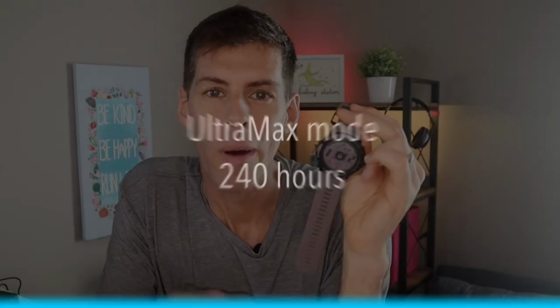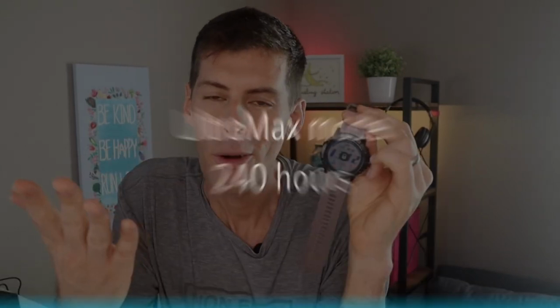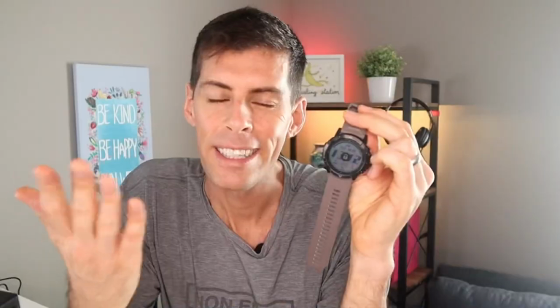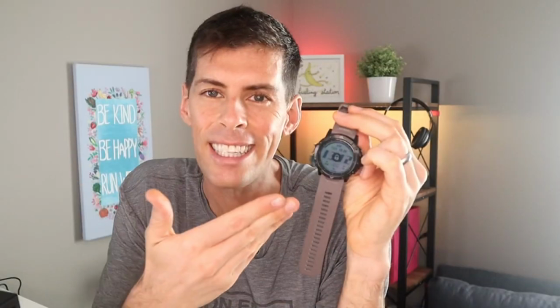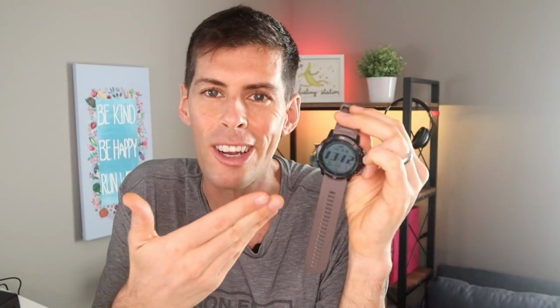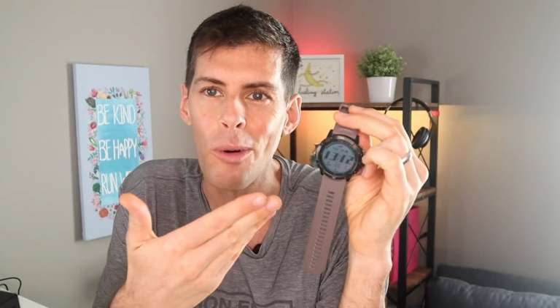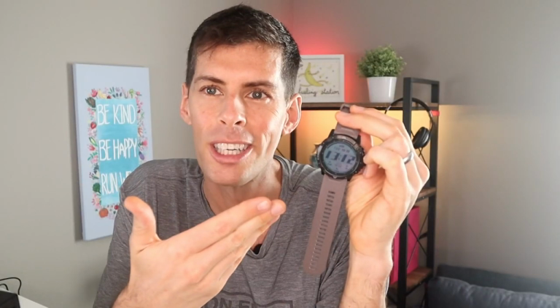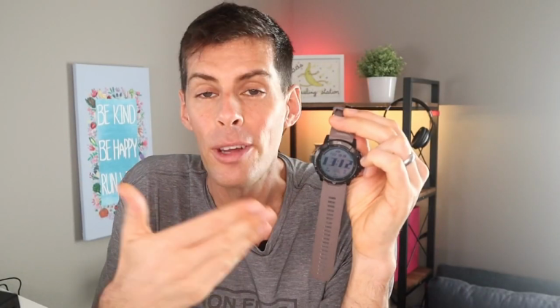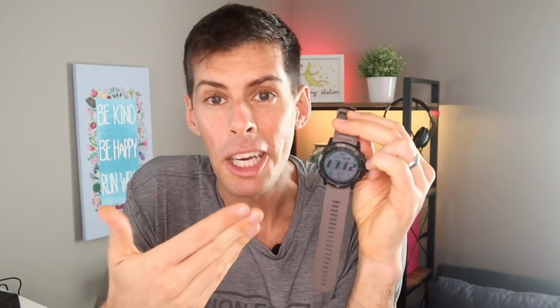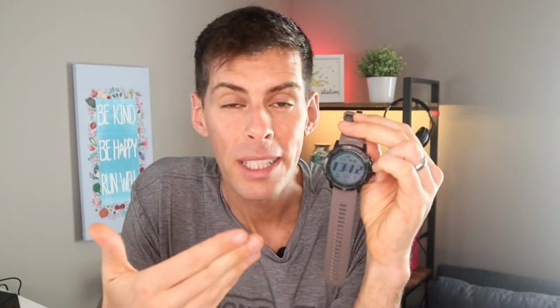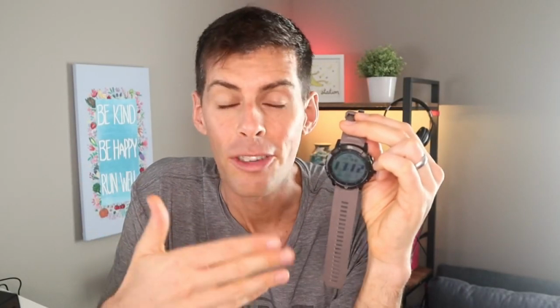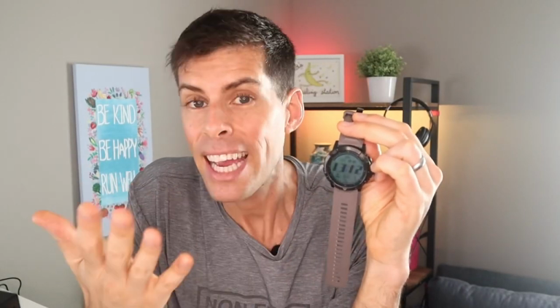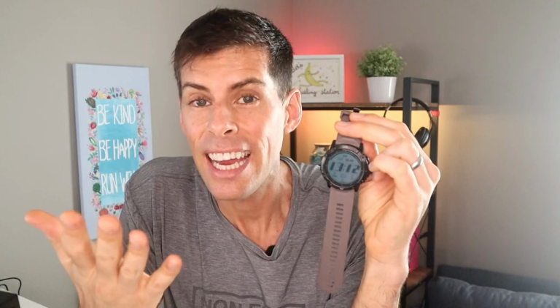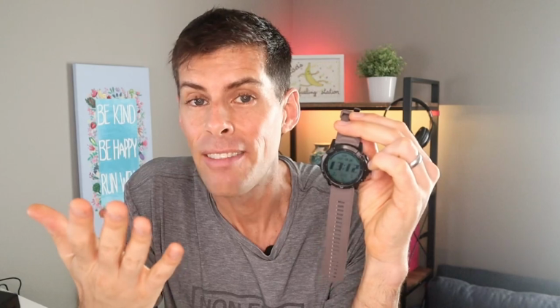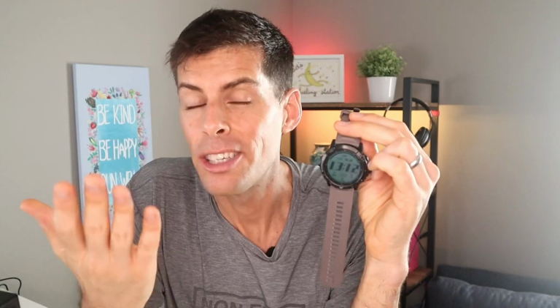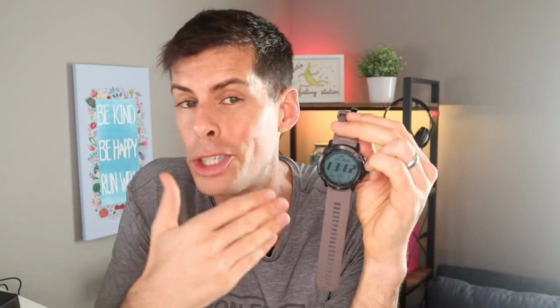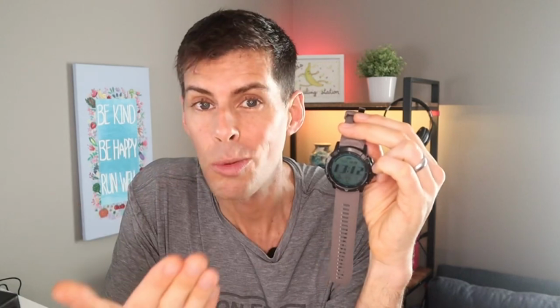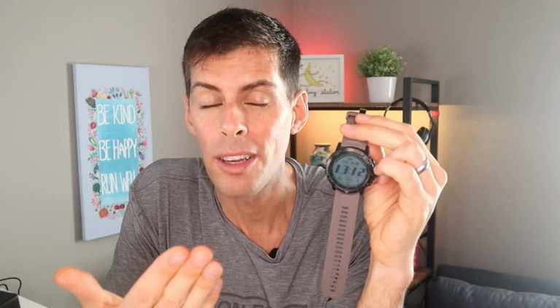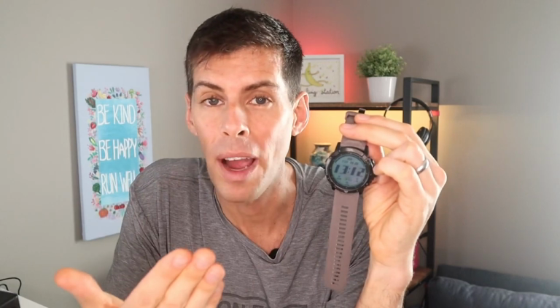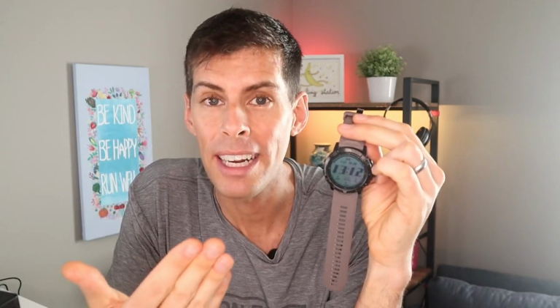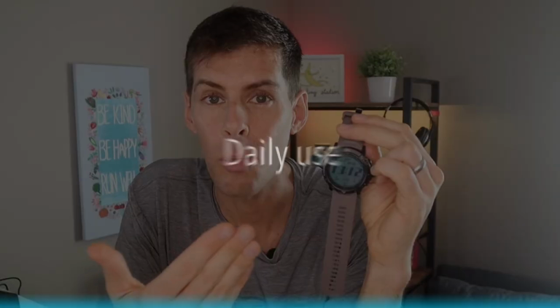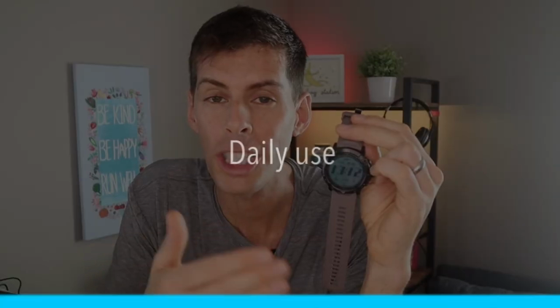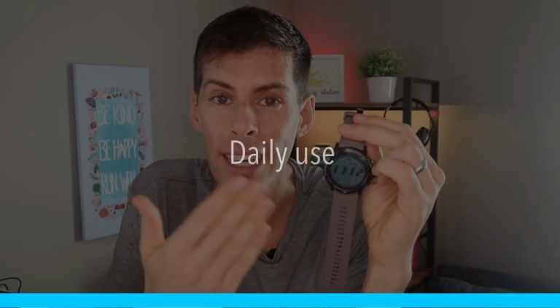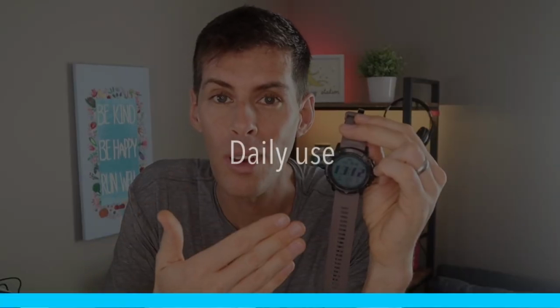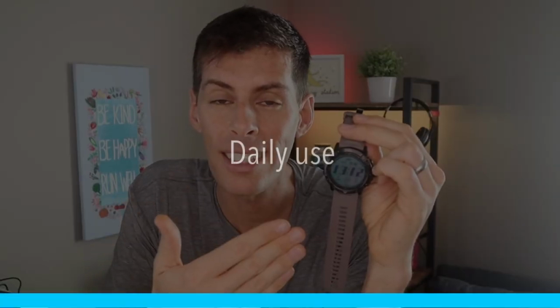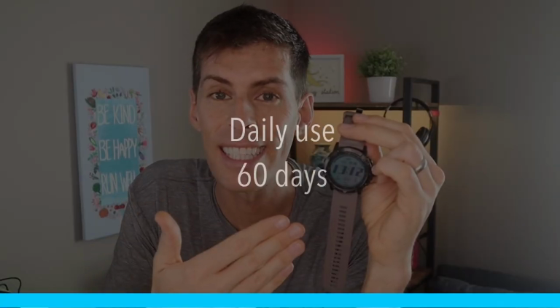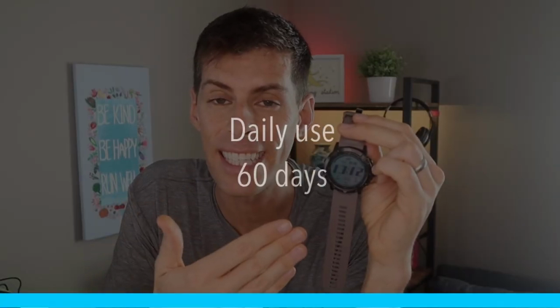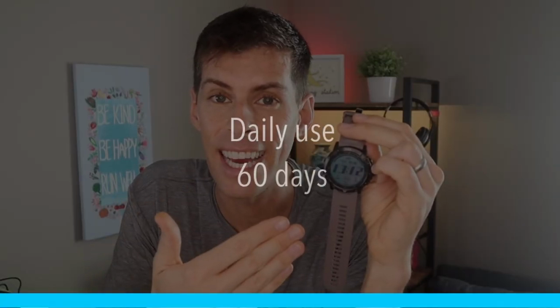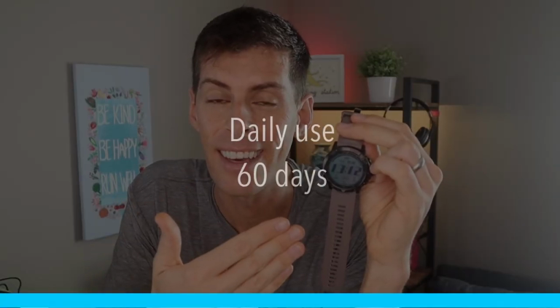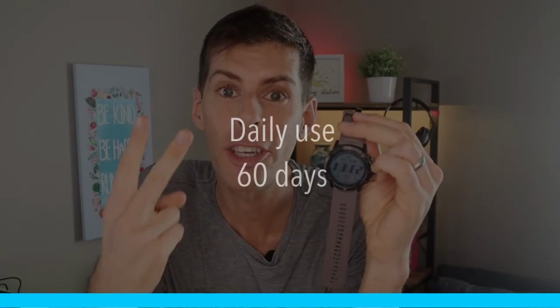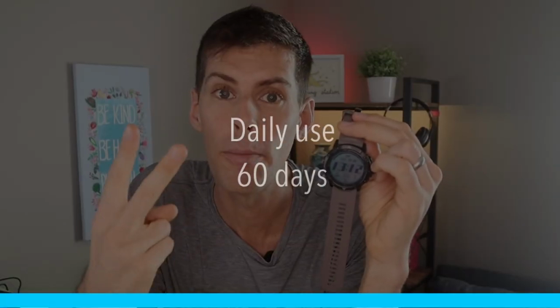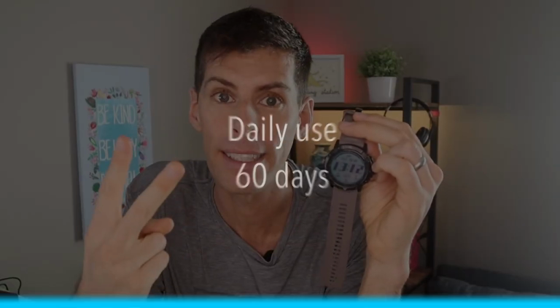This is also a good-looking watch. If you didn't want to track any activities and just wanted to wear it as a watch, it will last 60 days — that's two months.